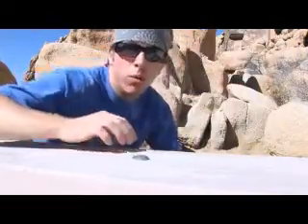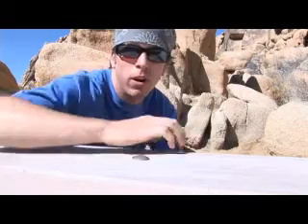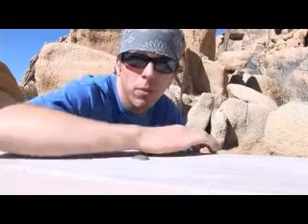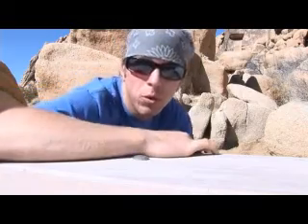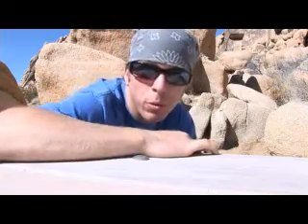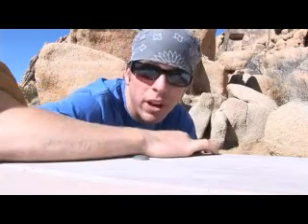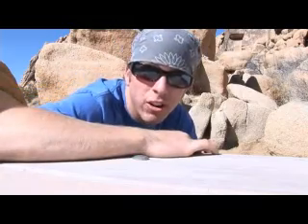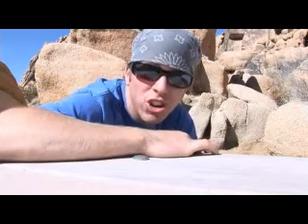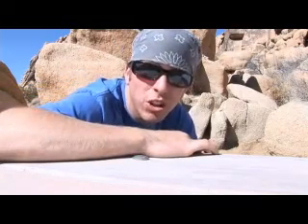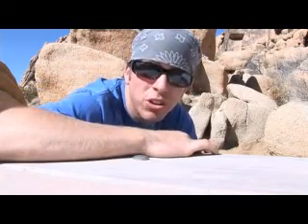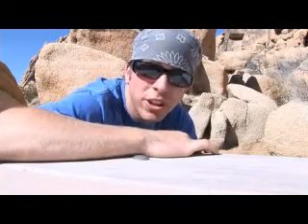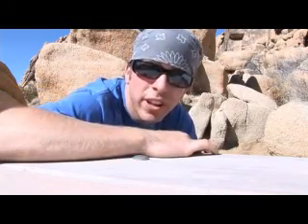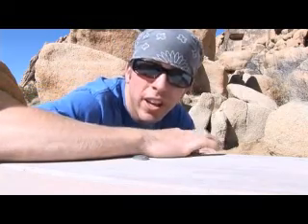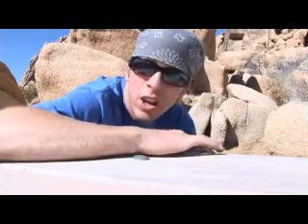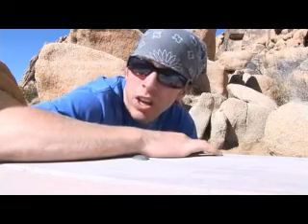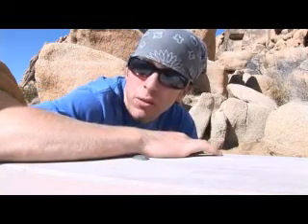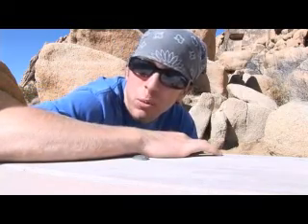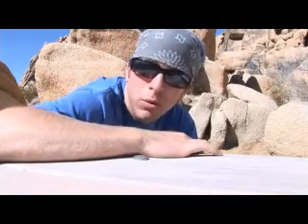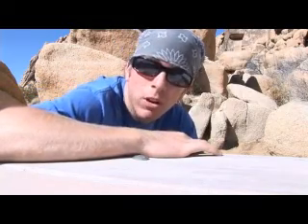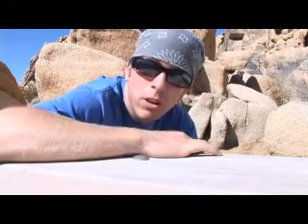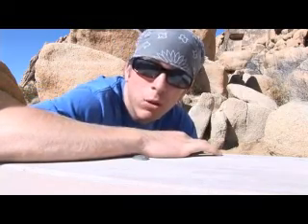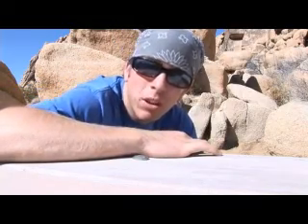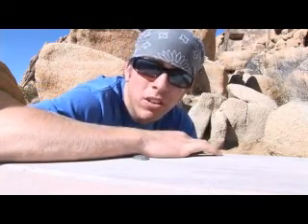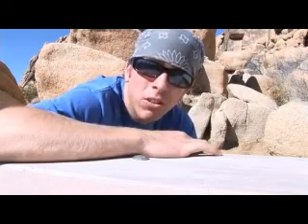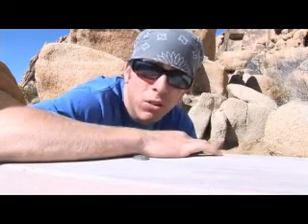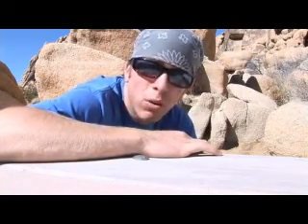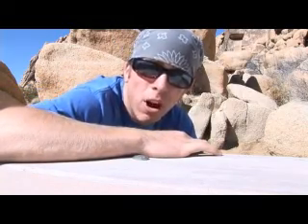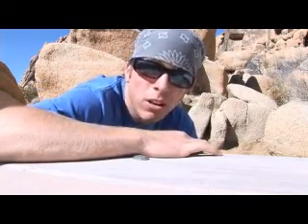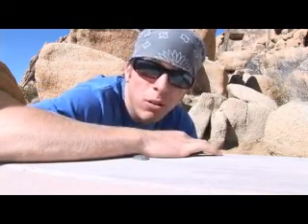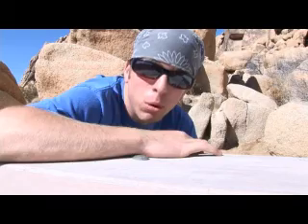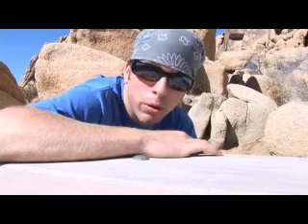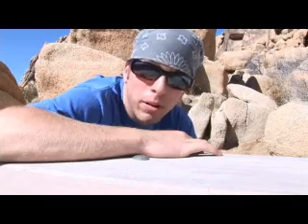Well, we made it here to Joshua Tree. In a few minutes, we're going to leave to a place called Skull Rock to do some bouldering.